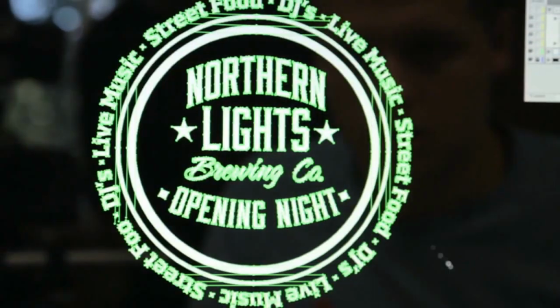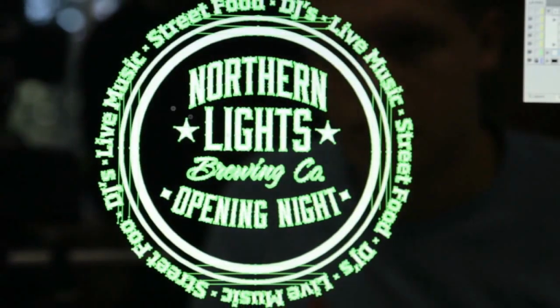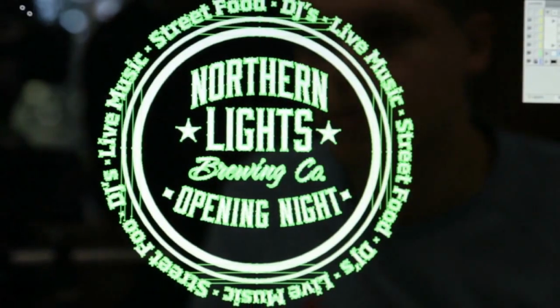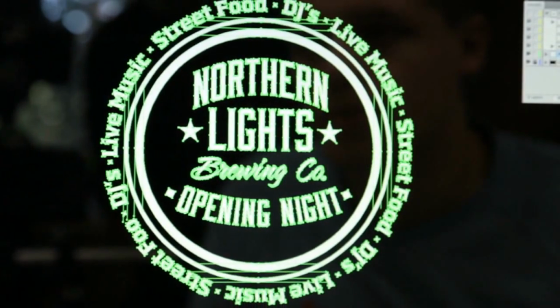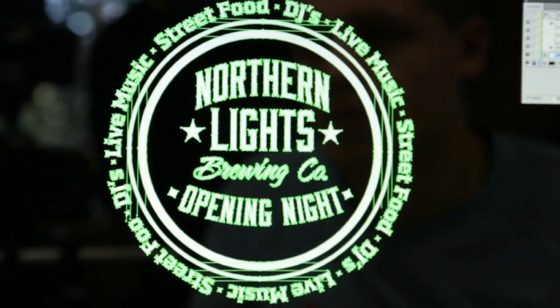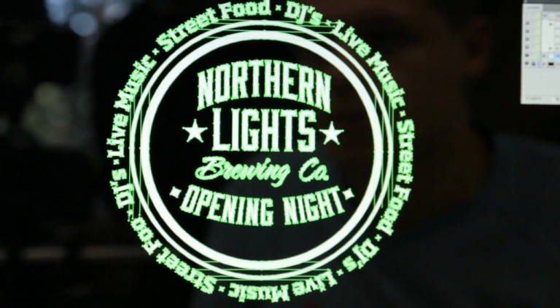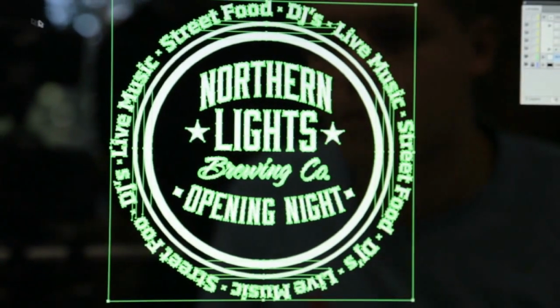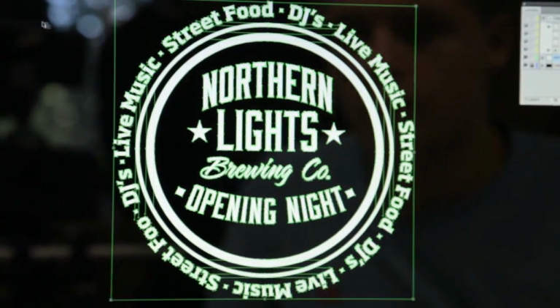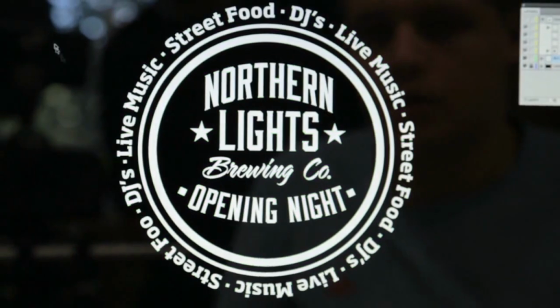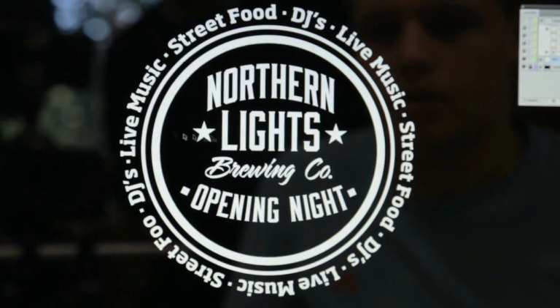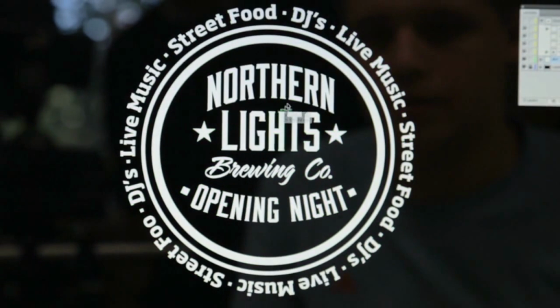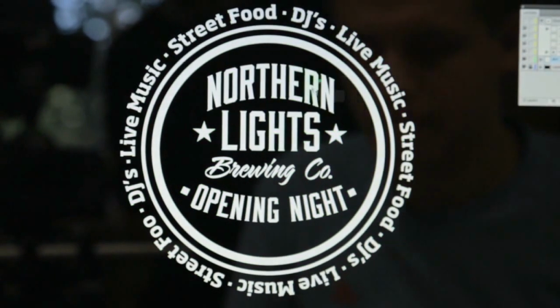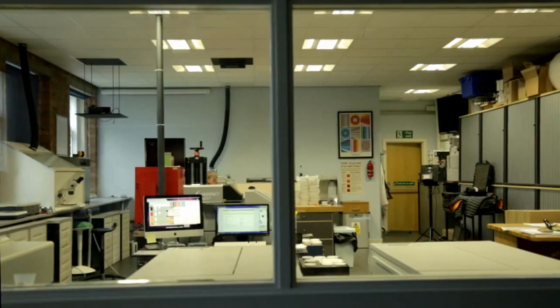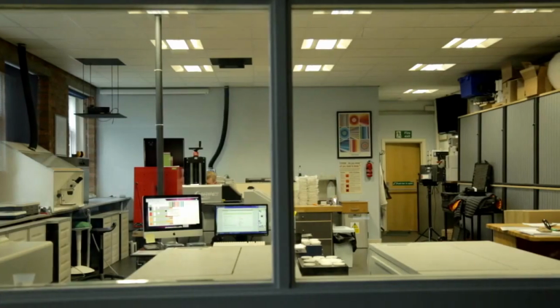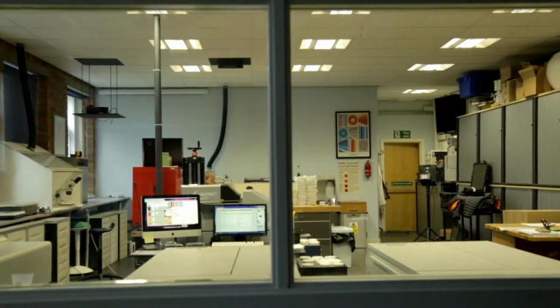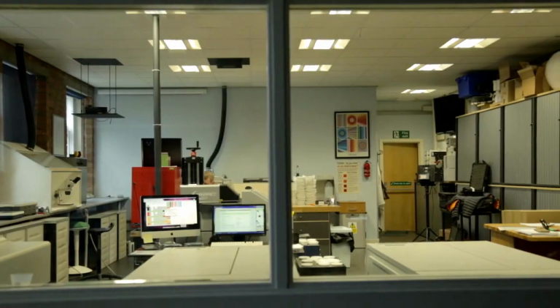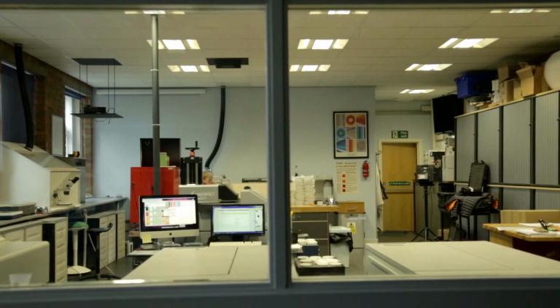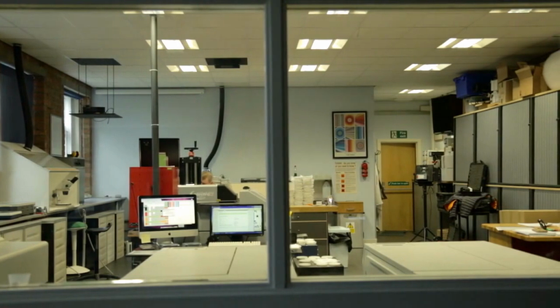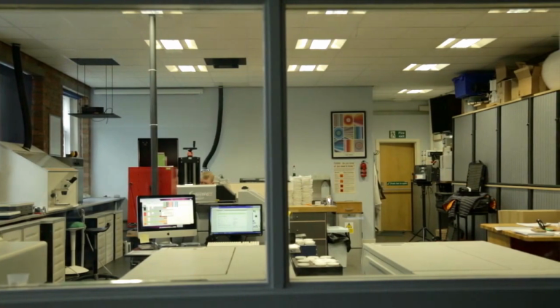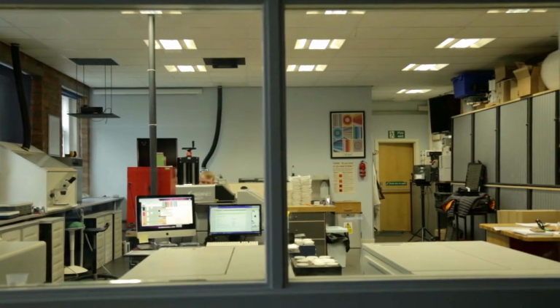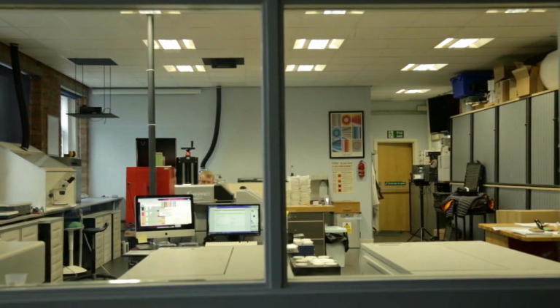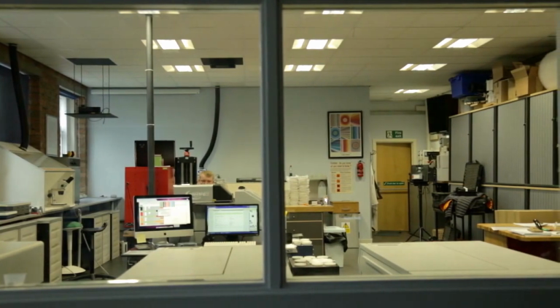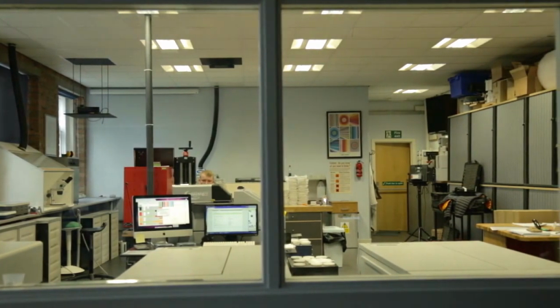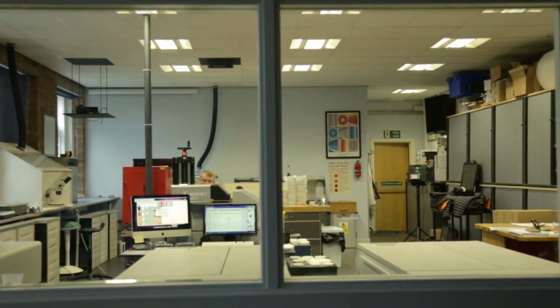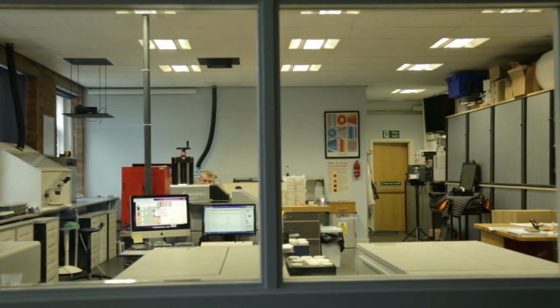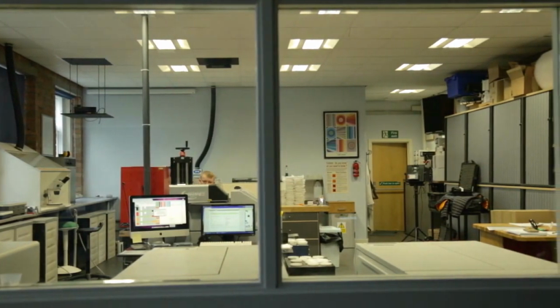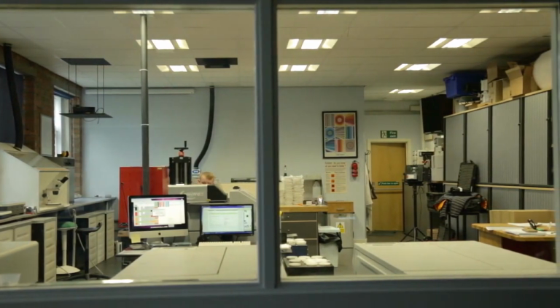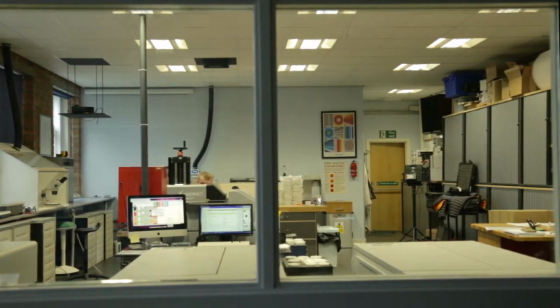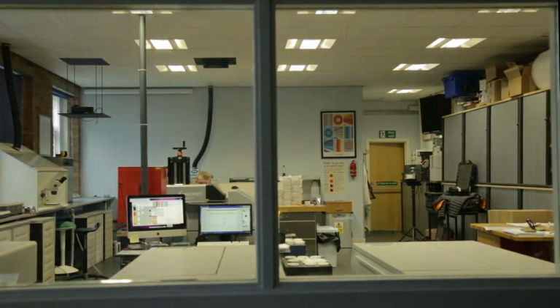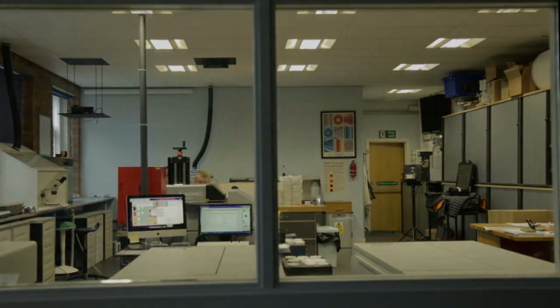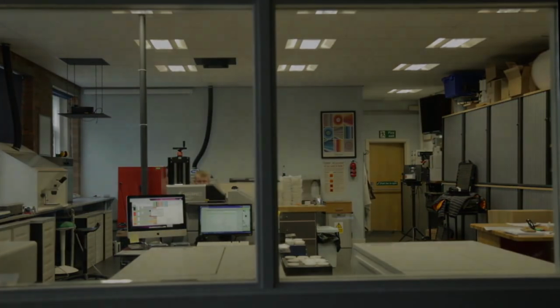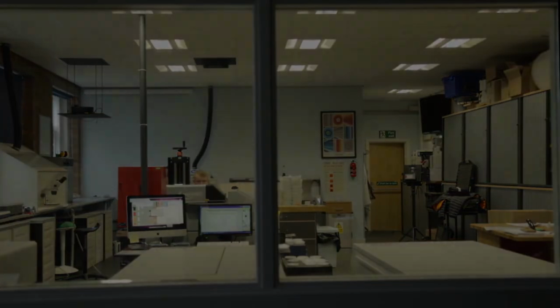Once the client signs off the proof, the artwork ready file is sent to our lab for the production process to begin.